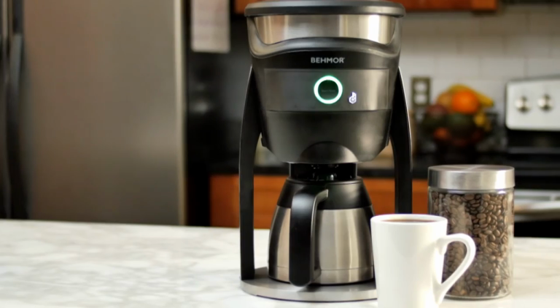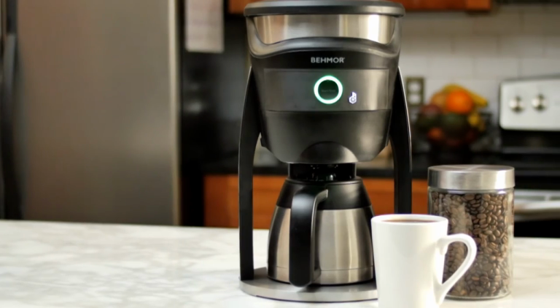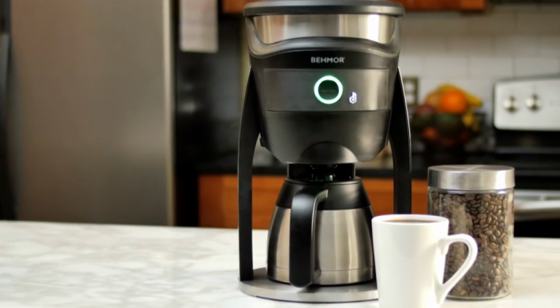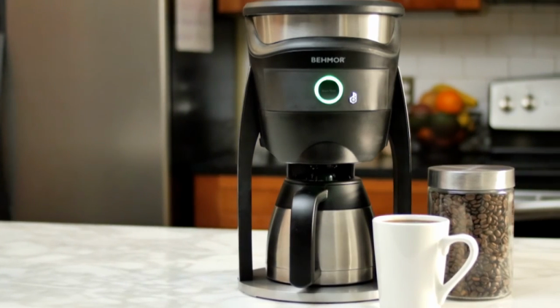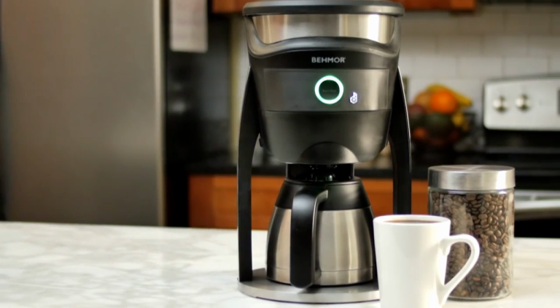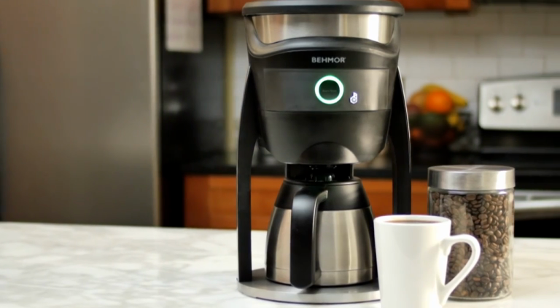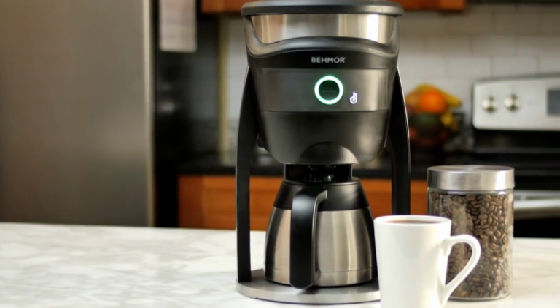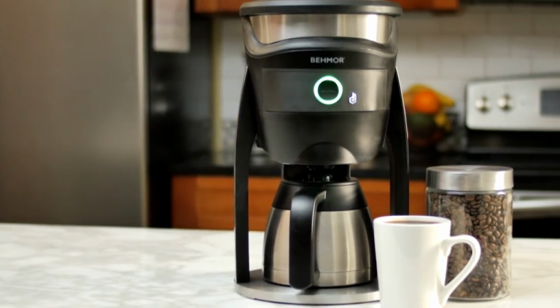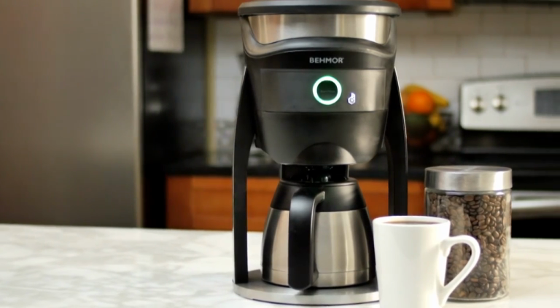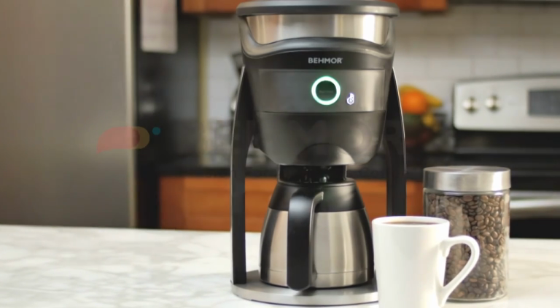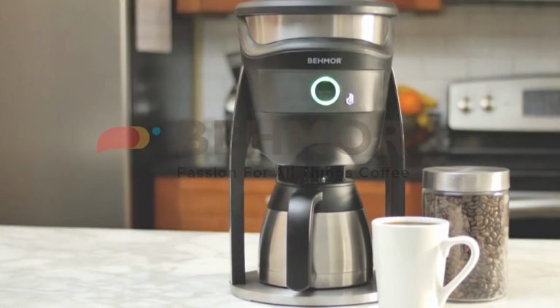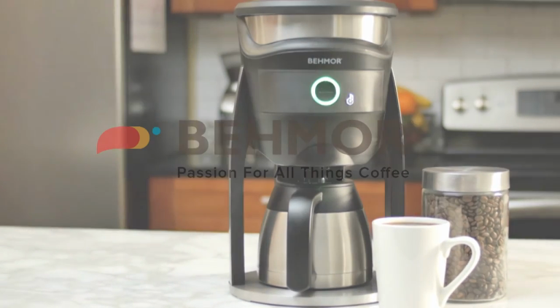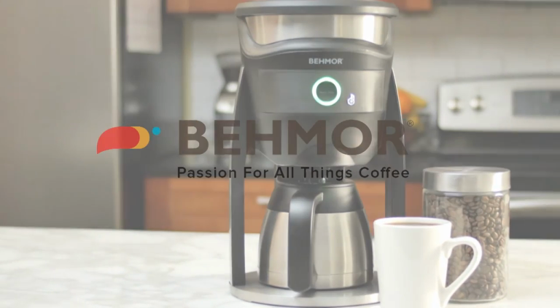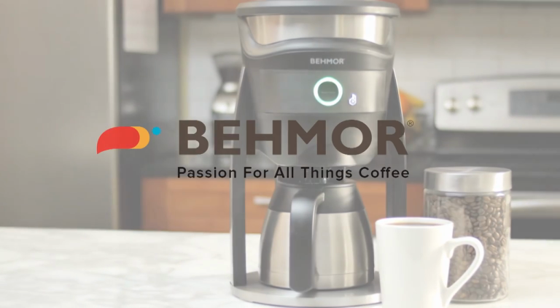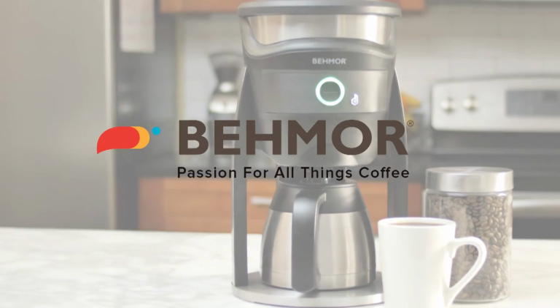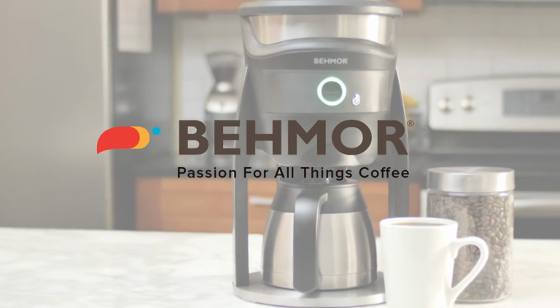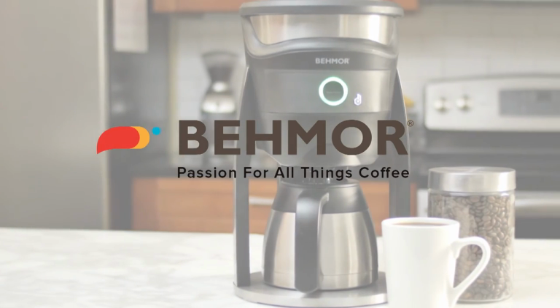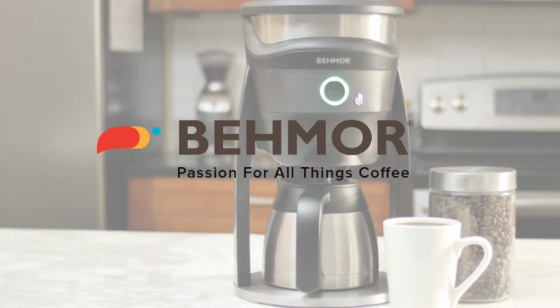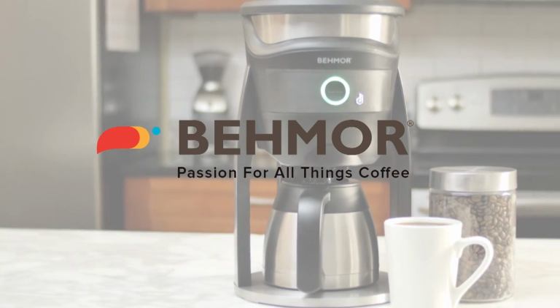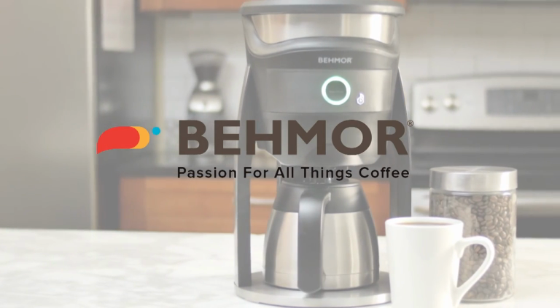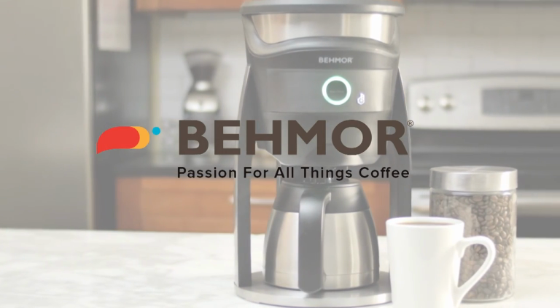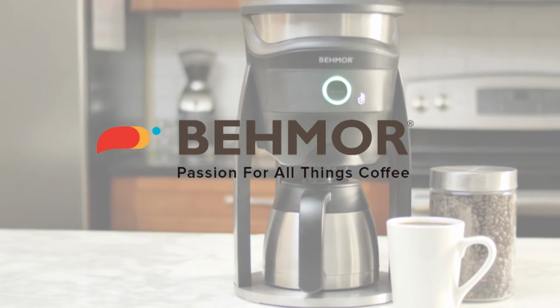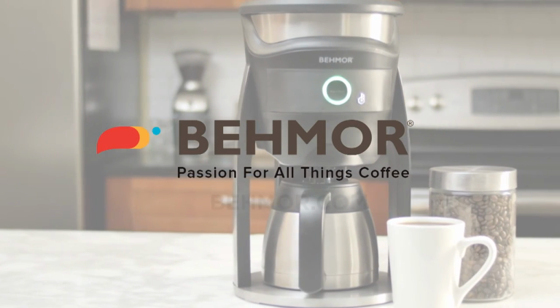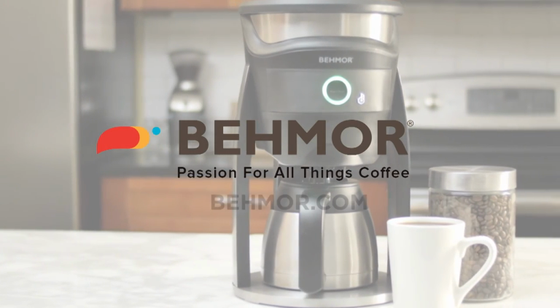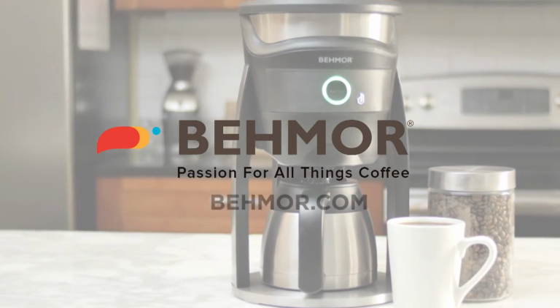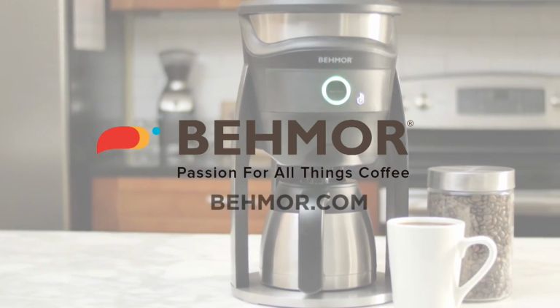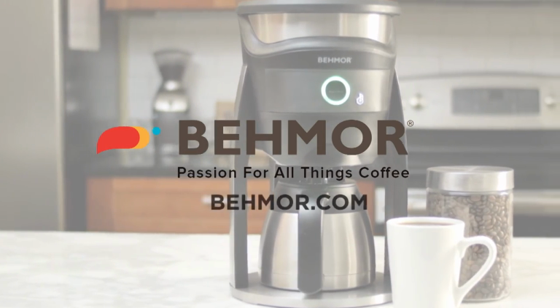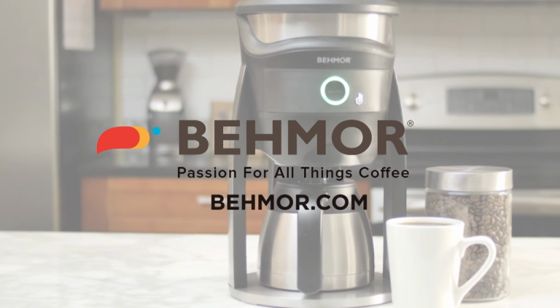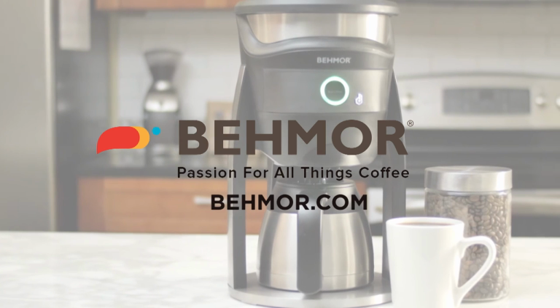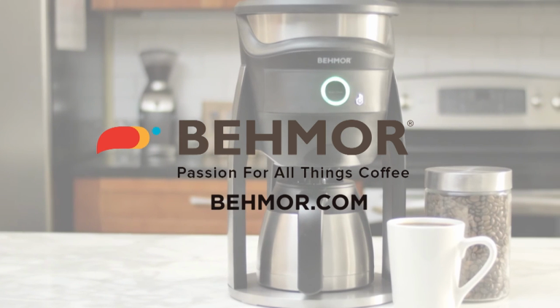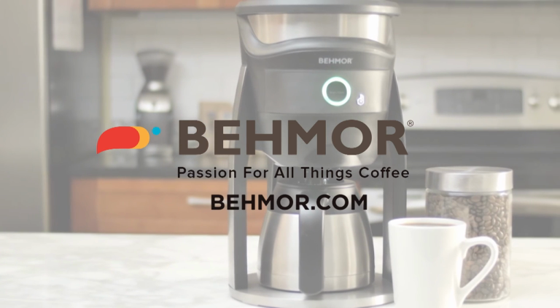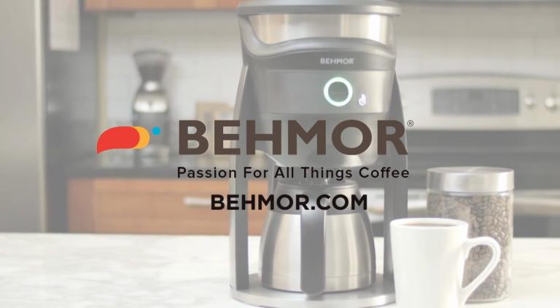To learn more about the features of Beemore Brewers, visit our YouTube channel or go to Beemore.com.